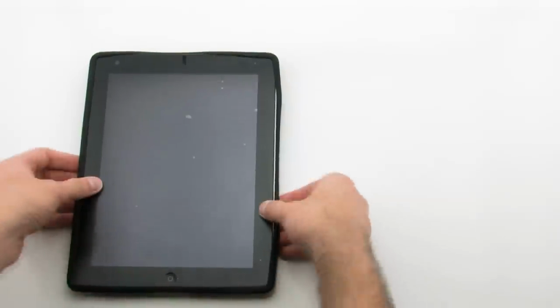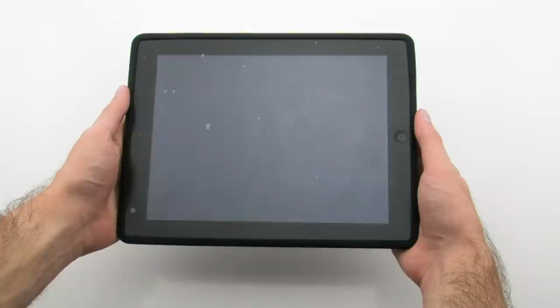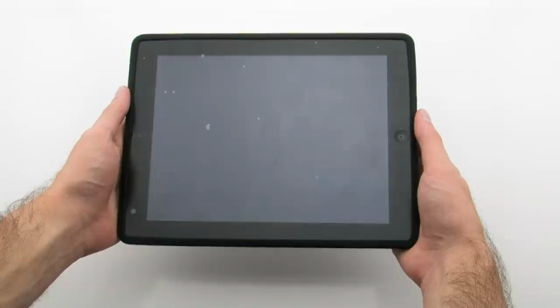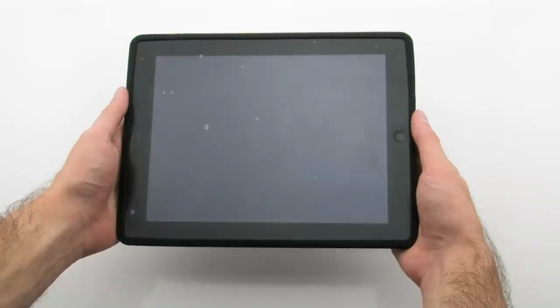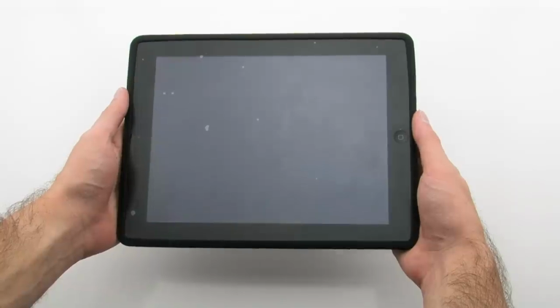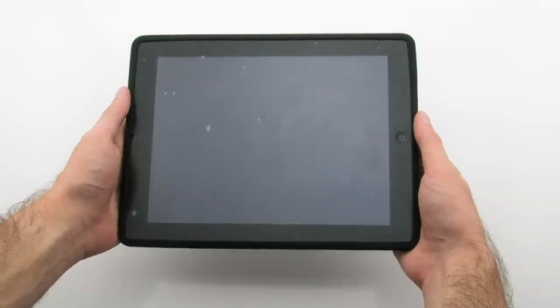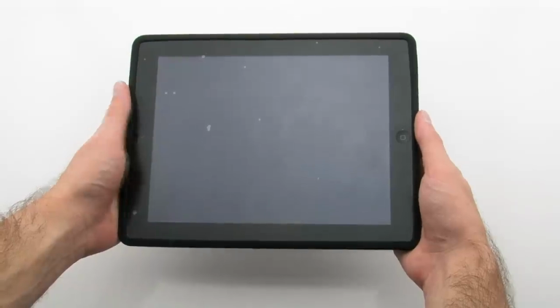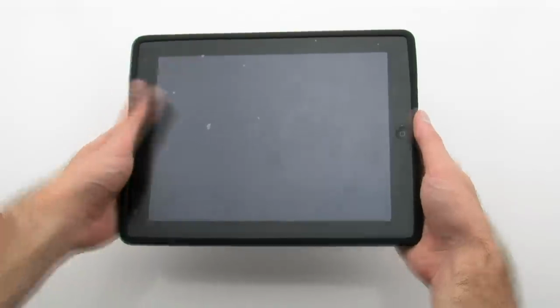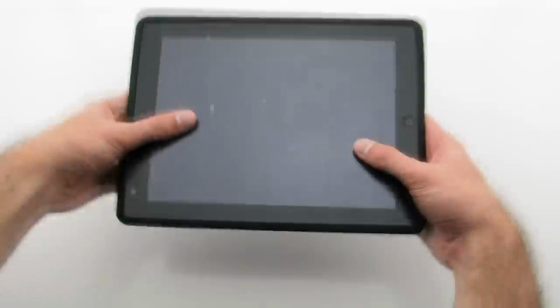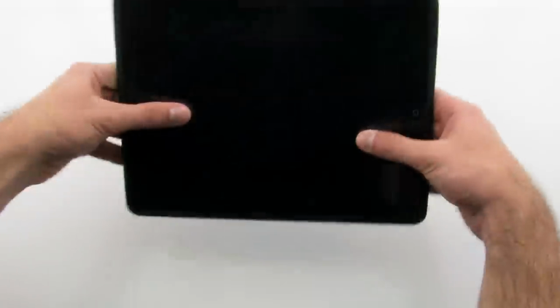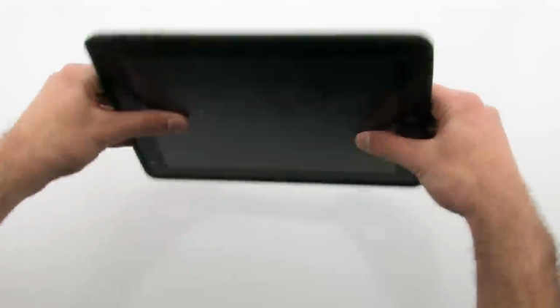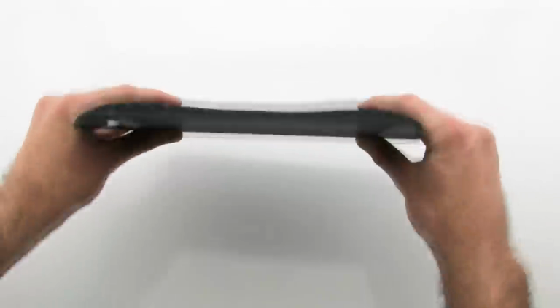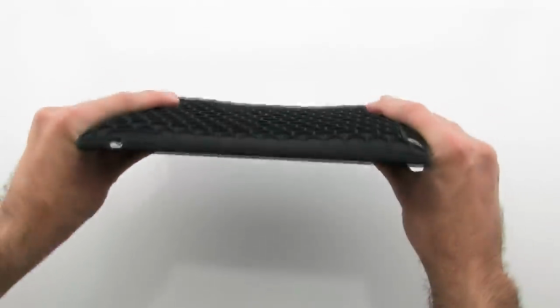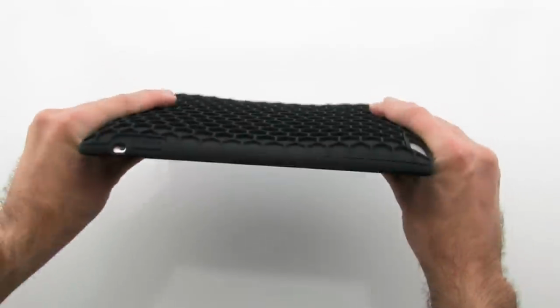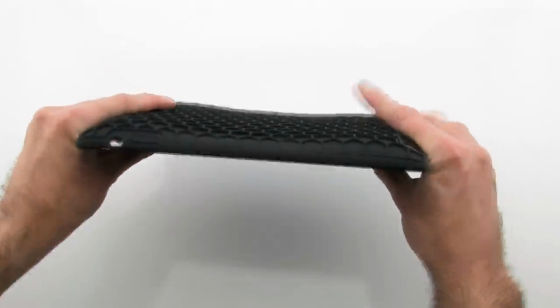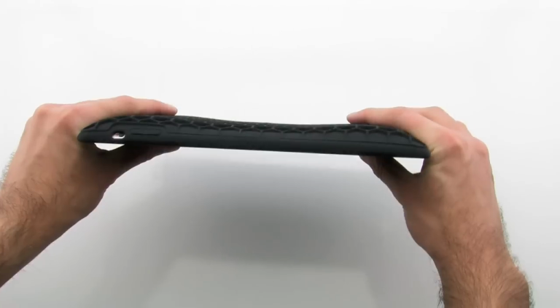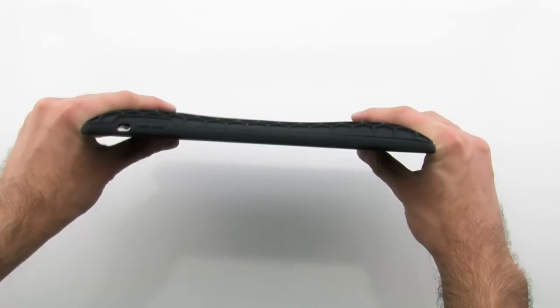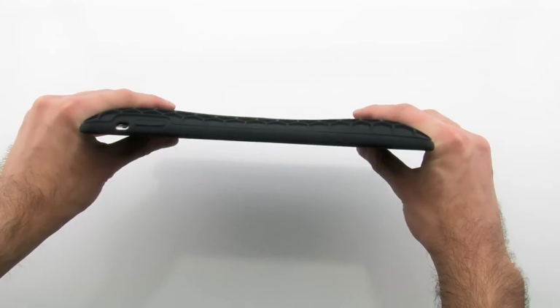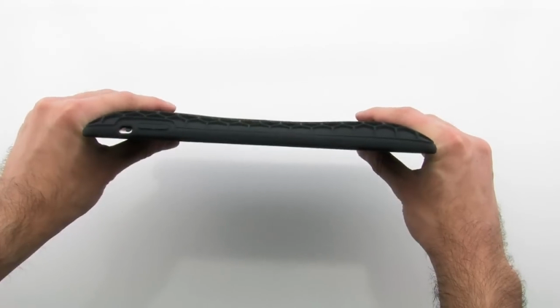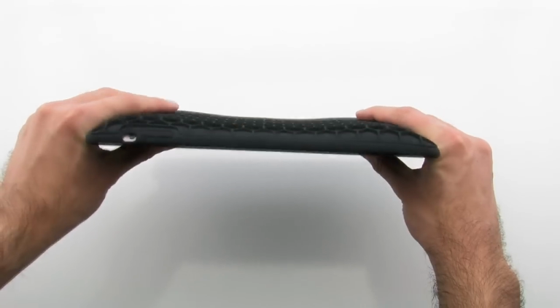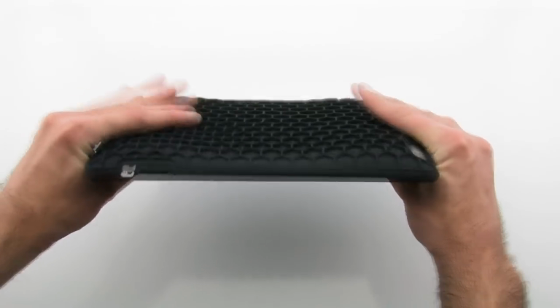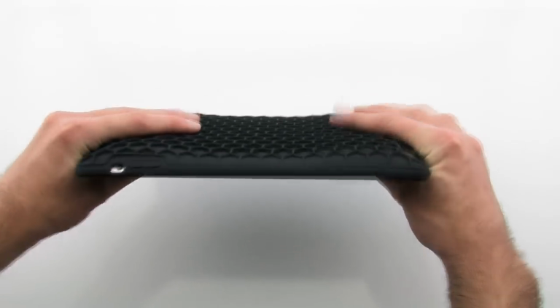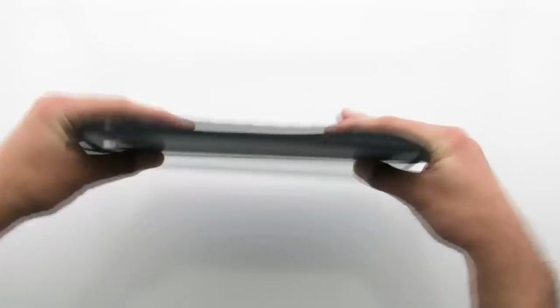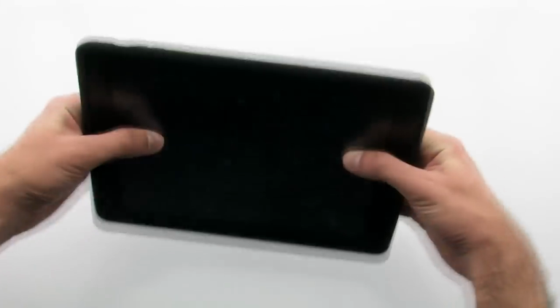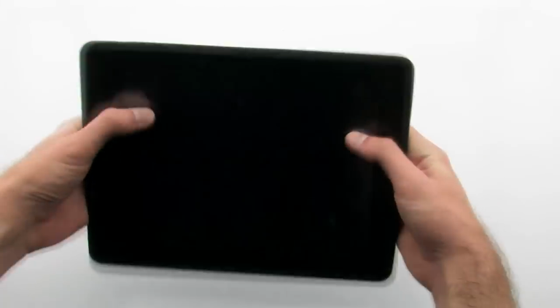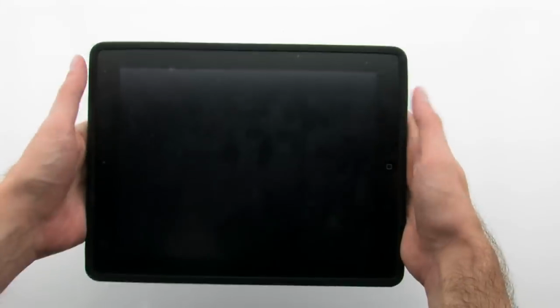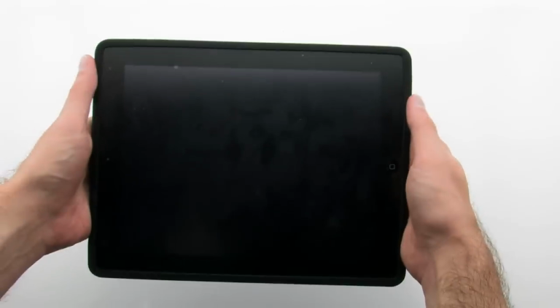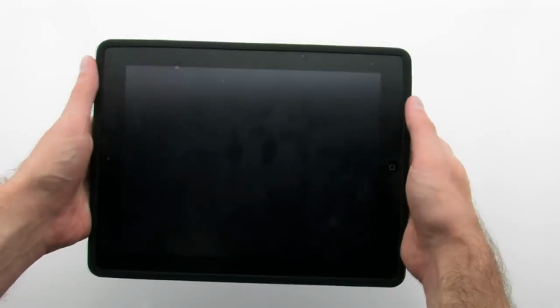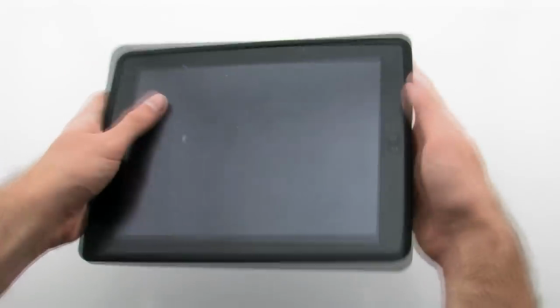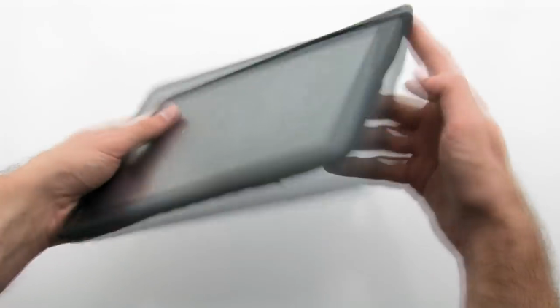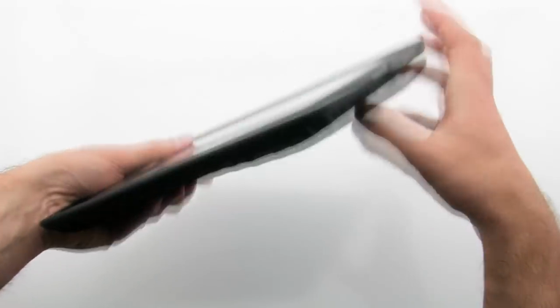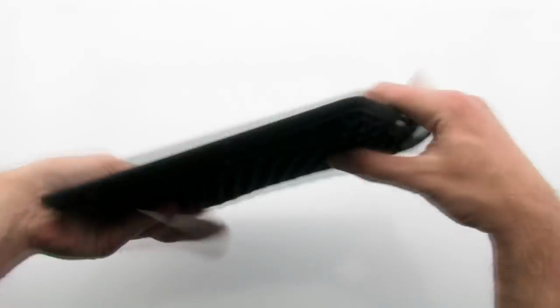The case adds additional protection and grip to your device, thanks to the honeycomb textured and styled back.